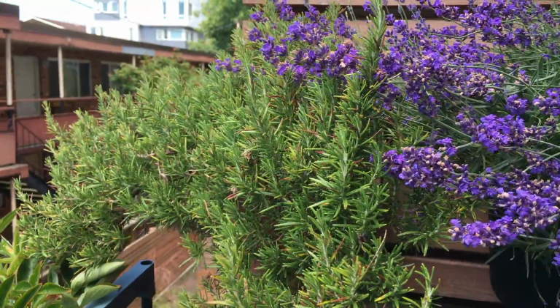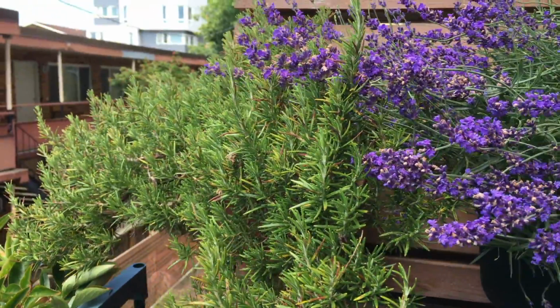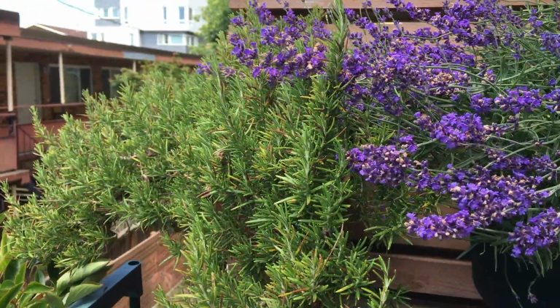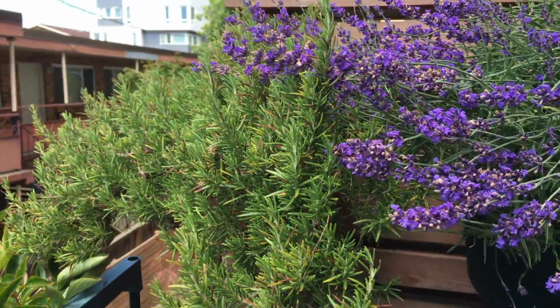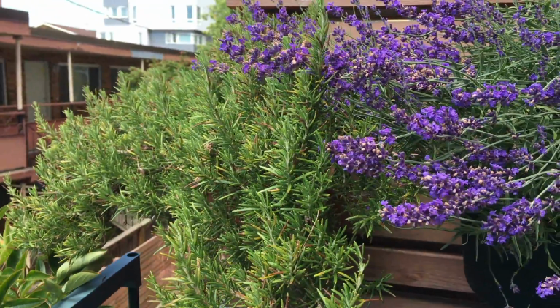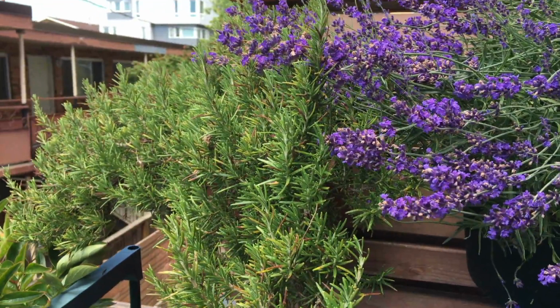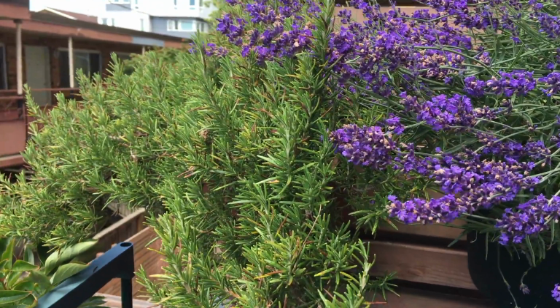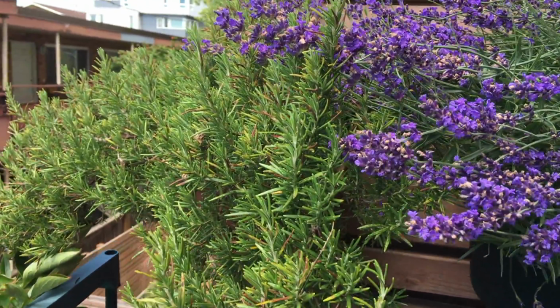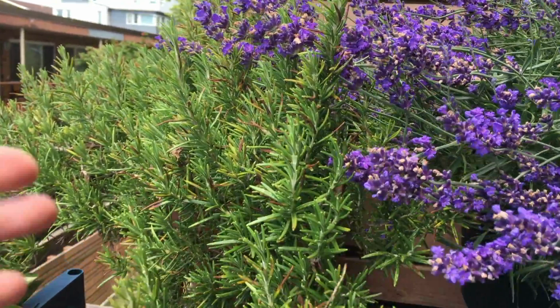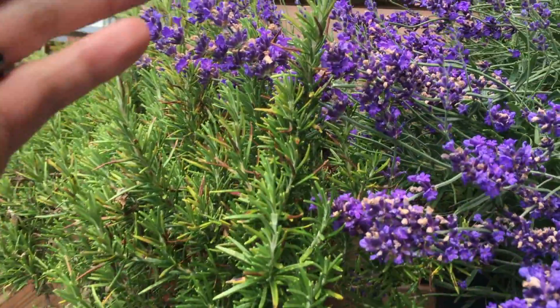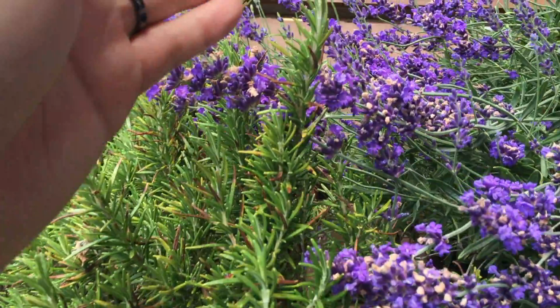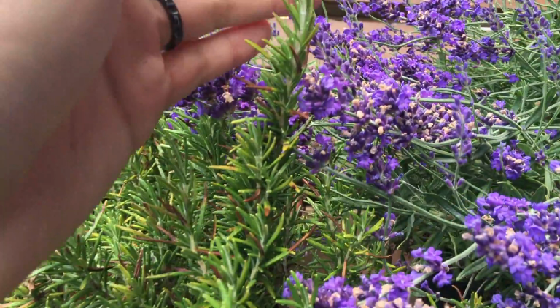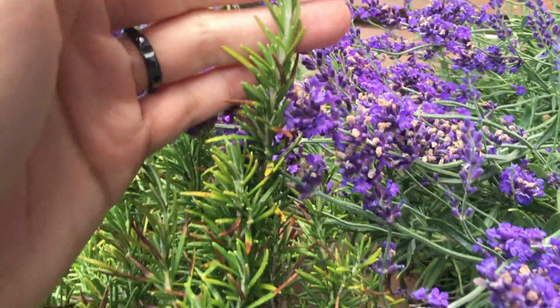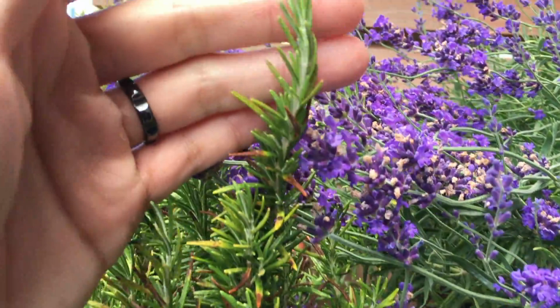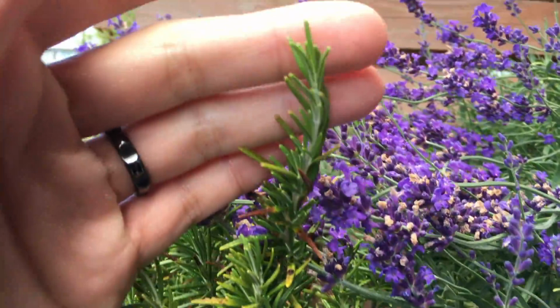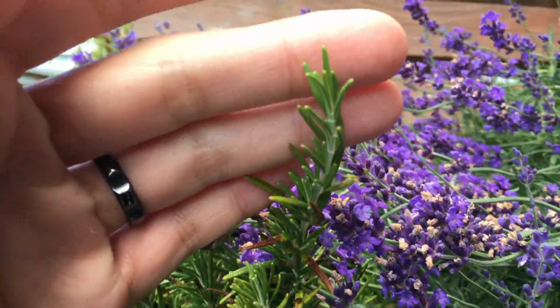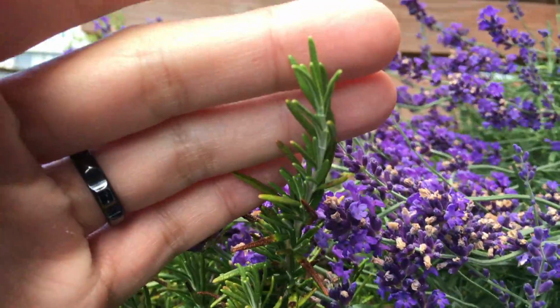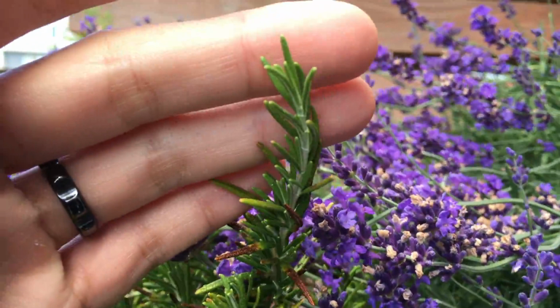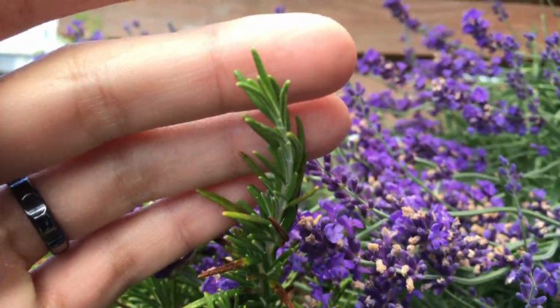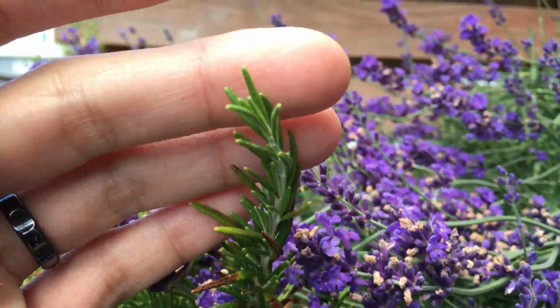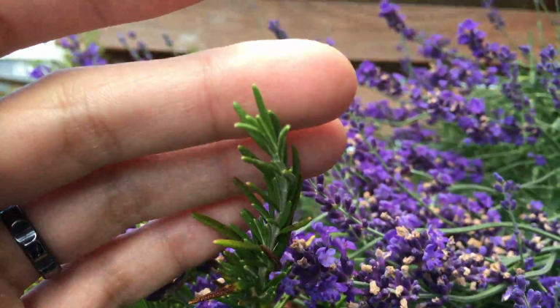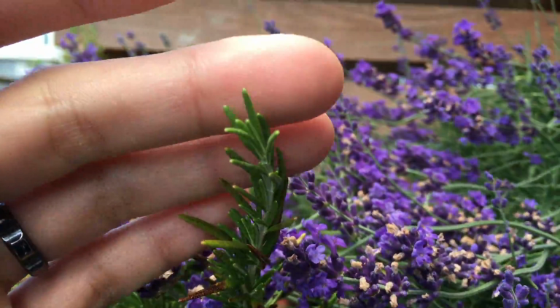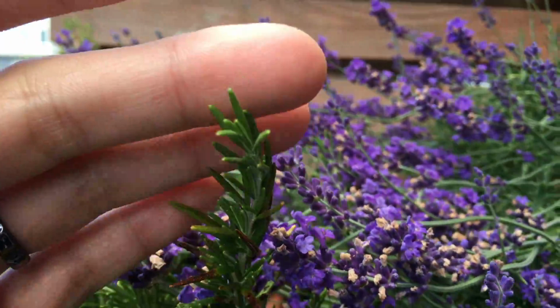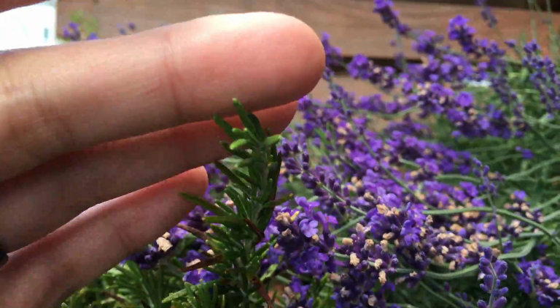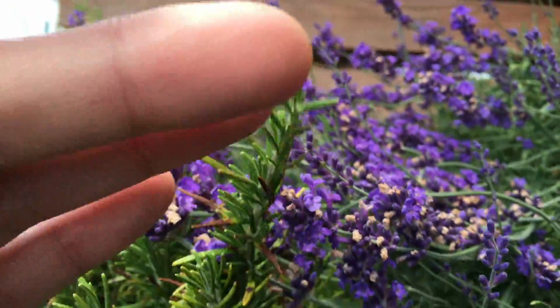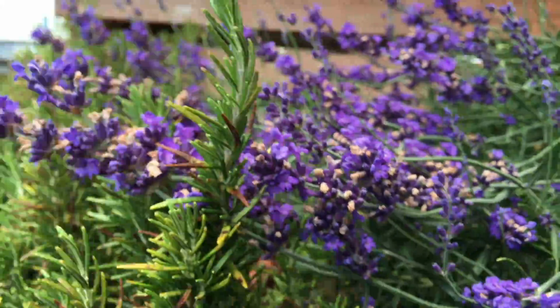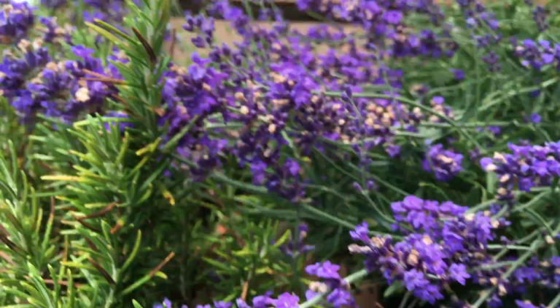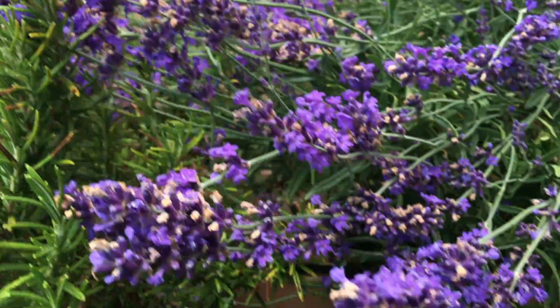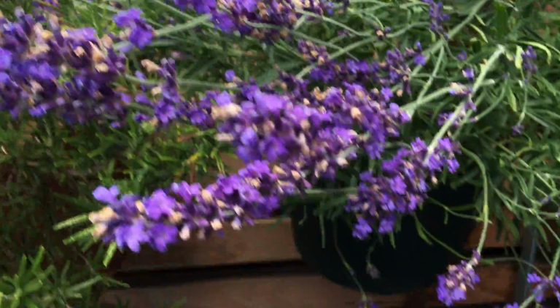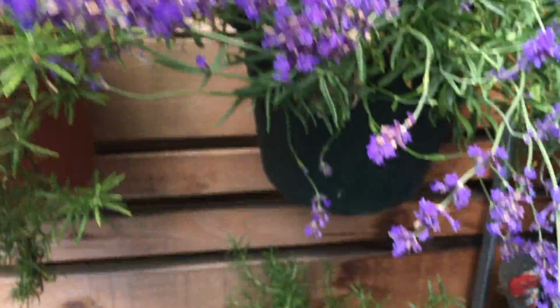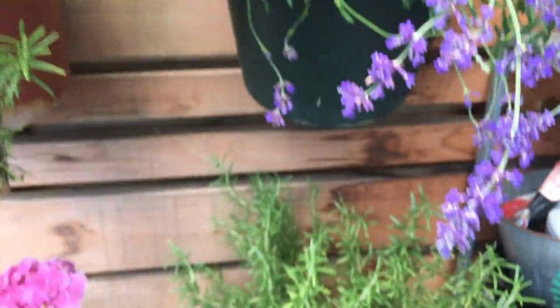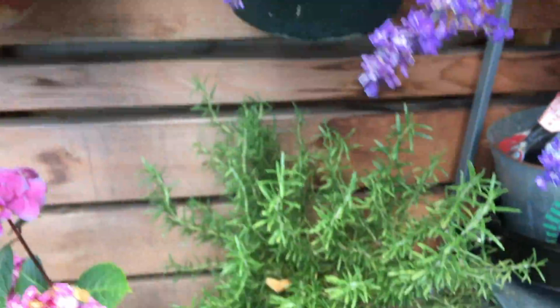Rosemary doesn't look too much, but I think it has started to send out some new growth again.